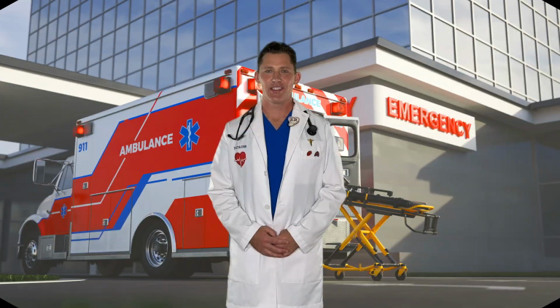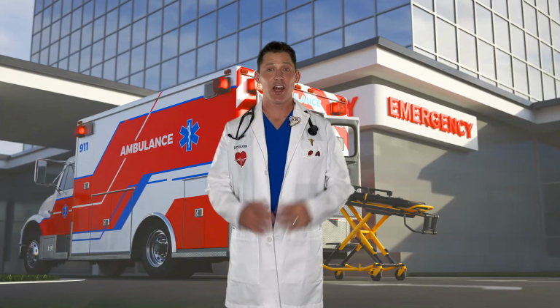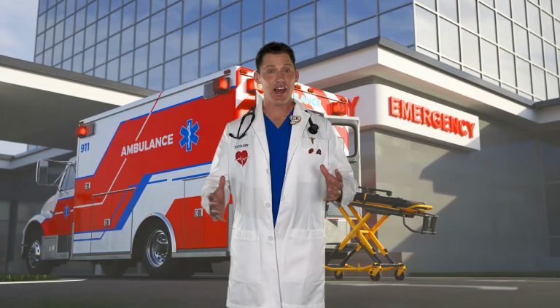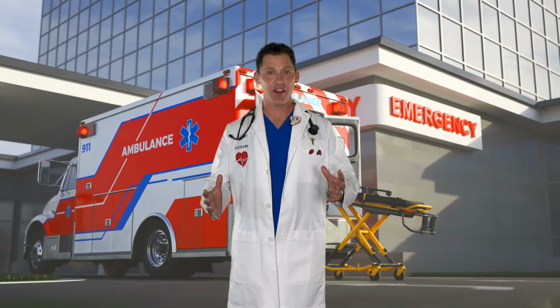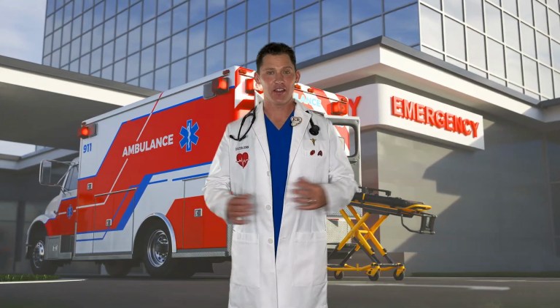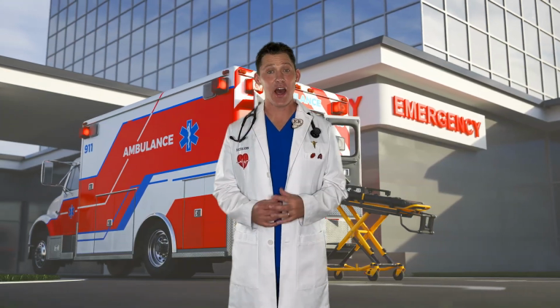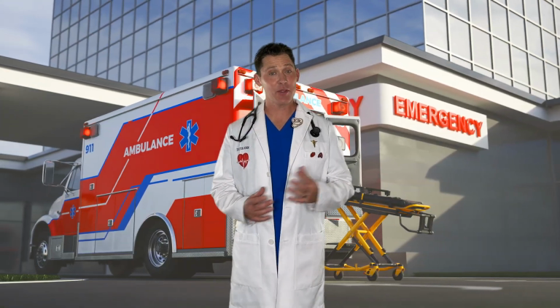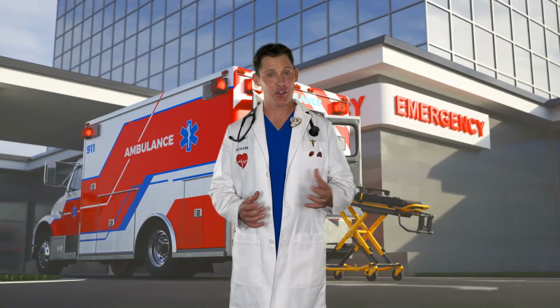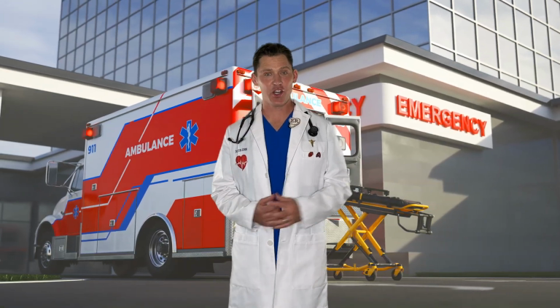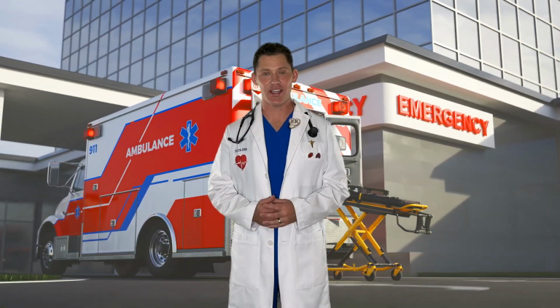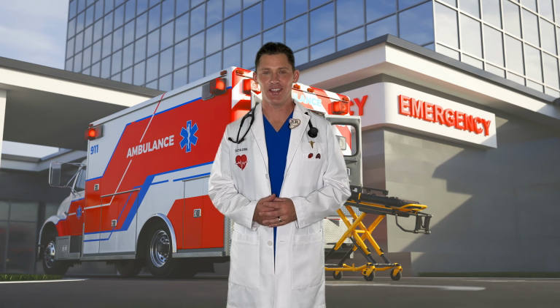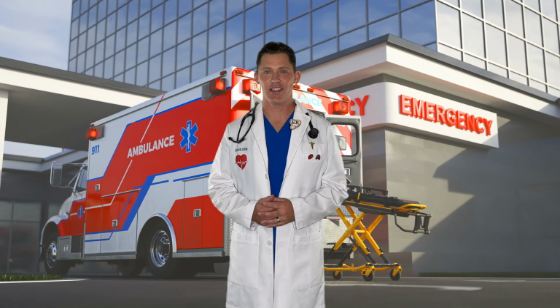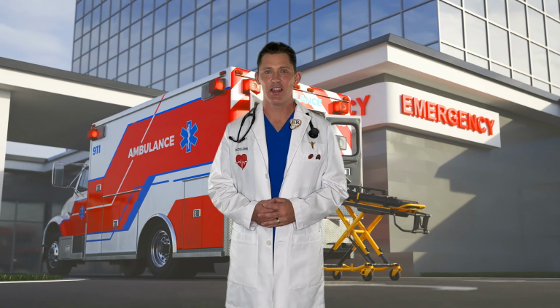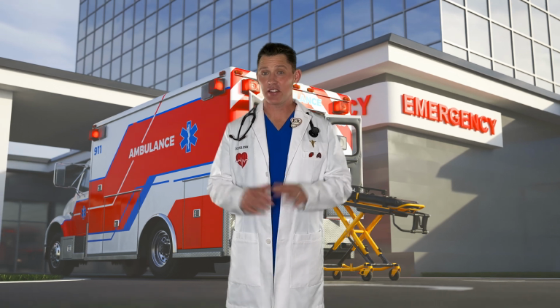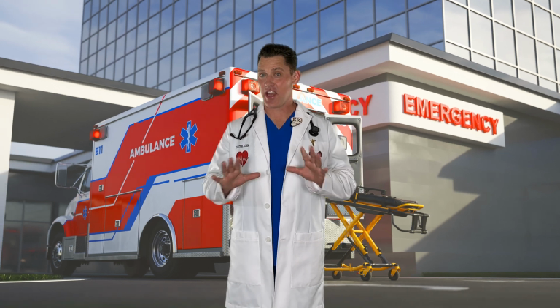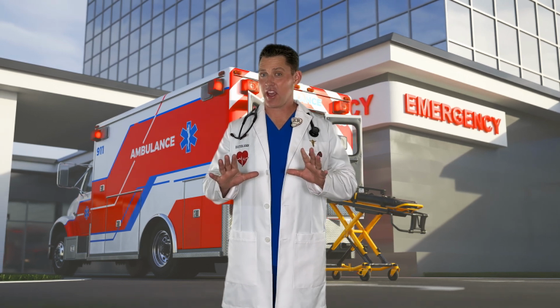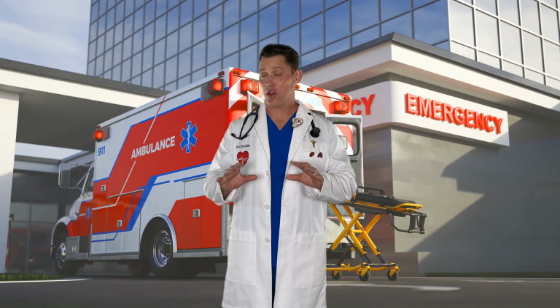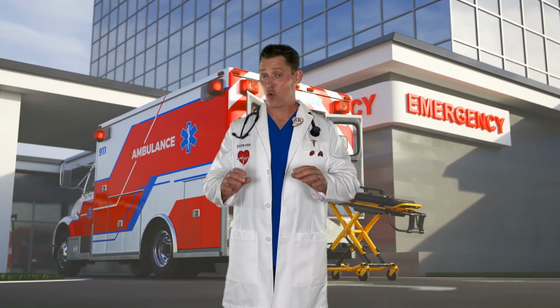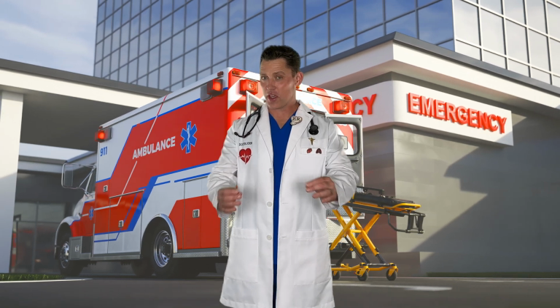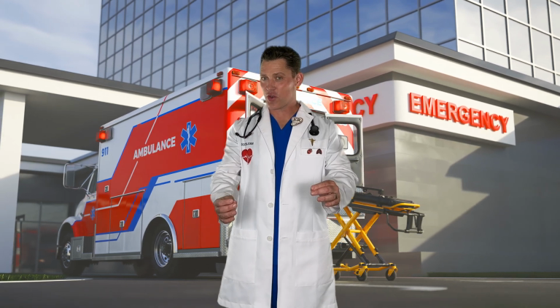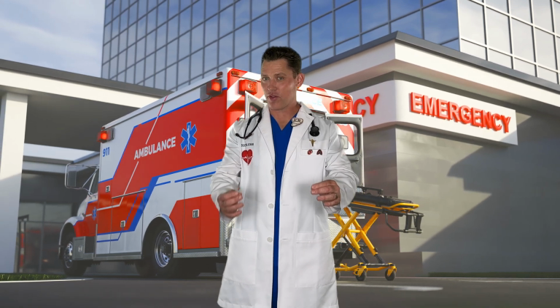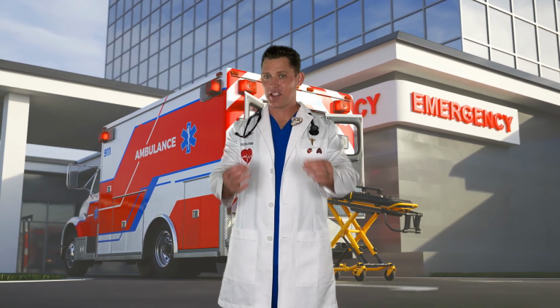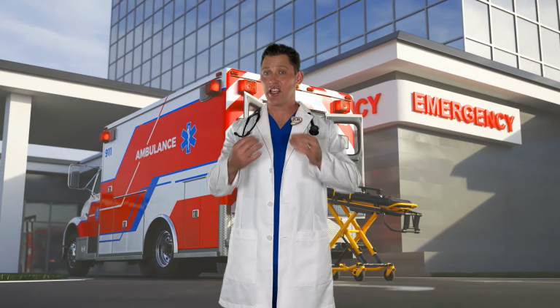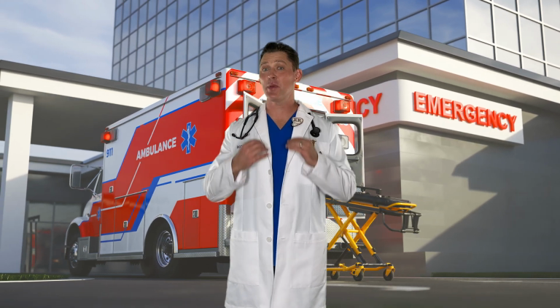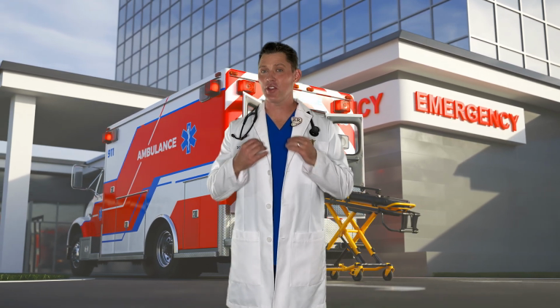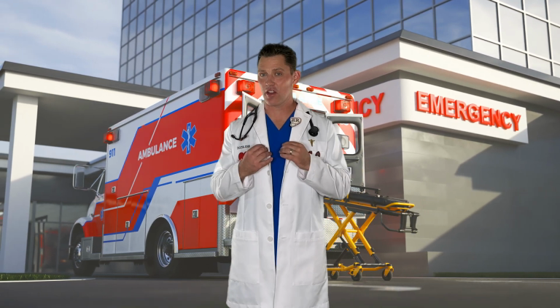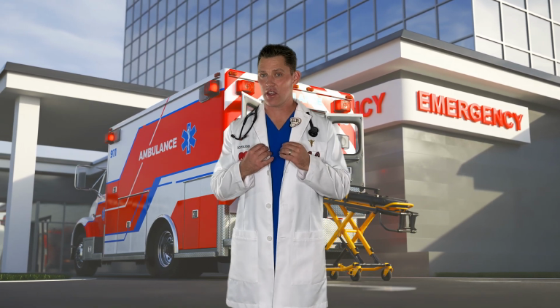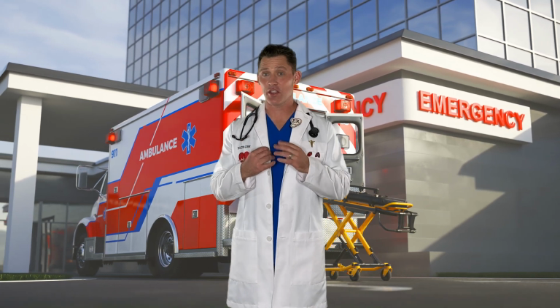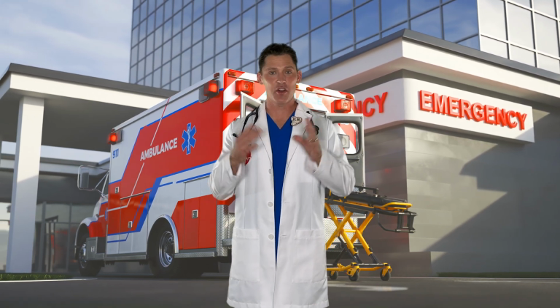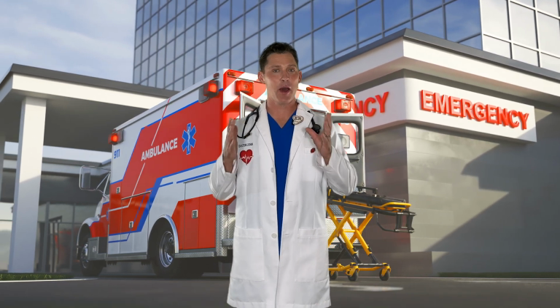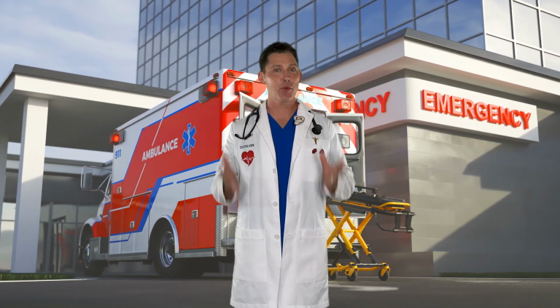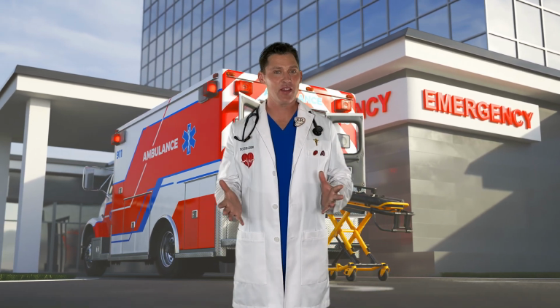Hi there, I'm Dr. John. Today we're going to travel deep into the lungs to learn about breathing.